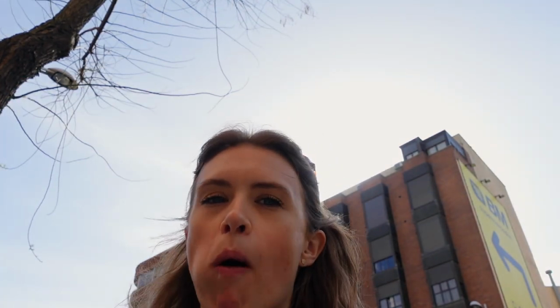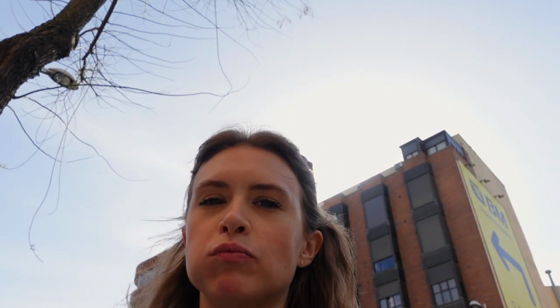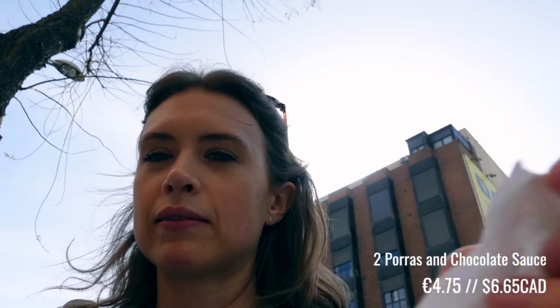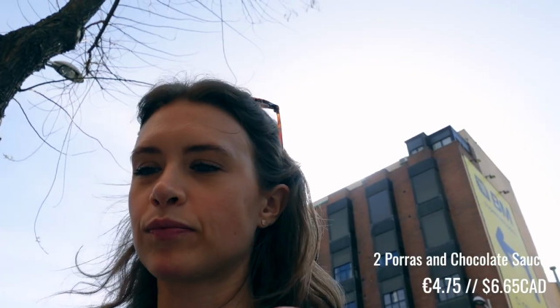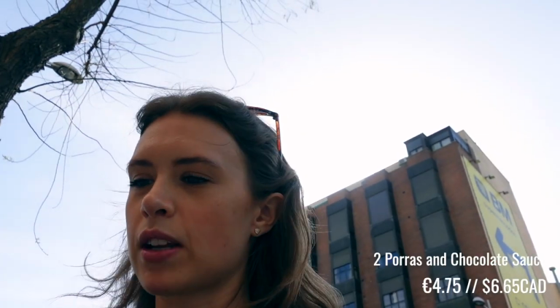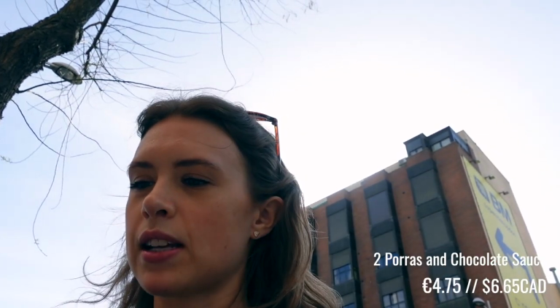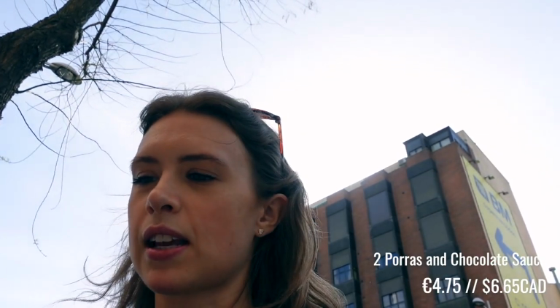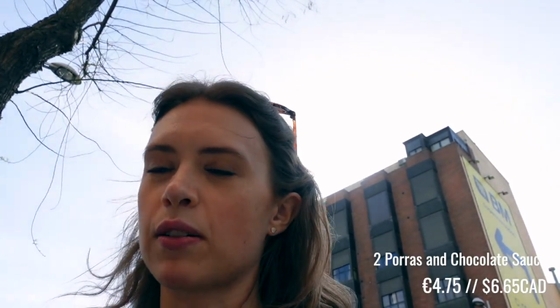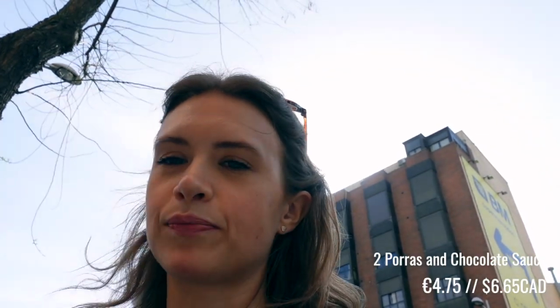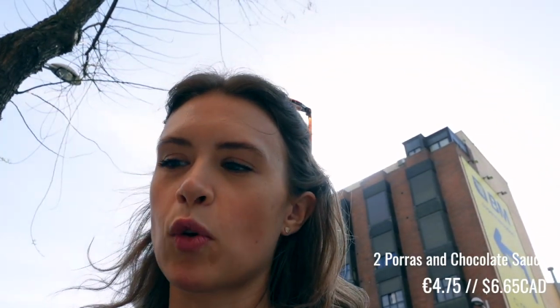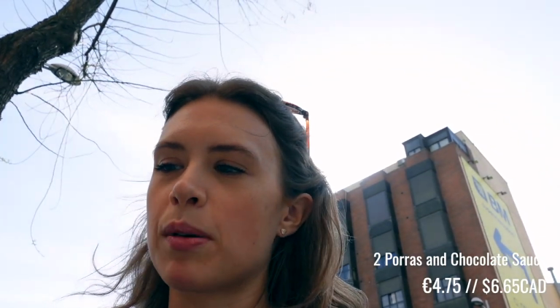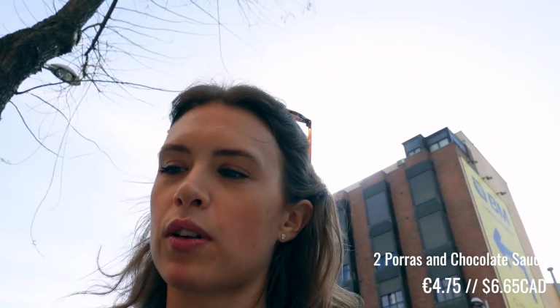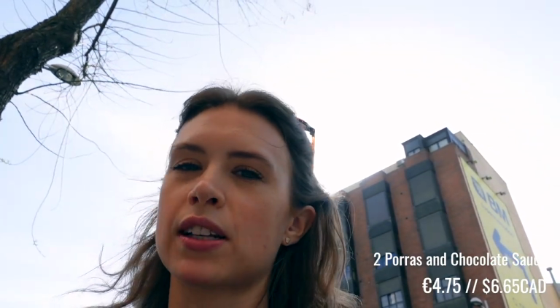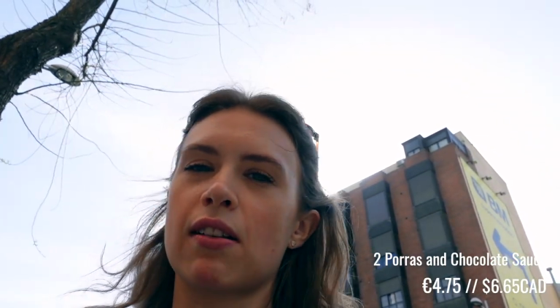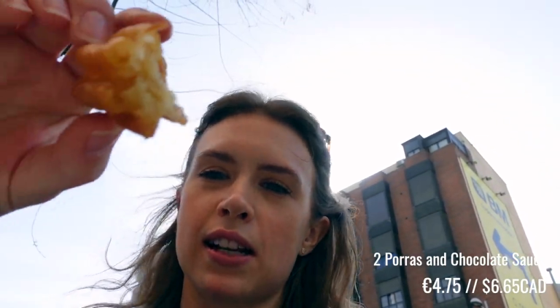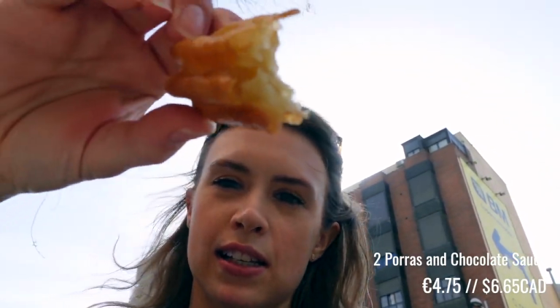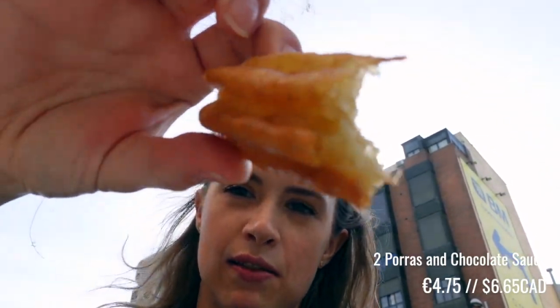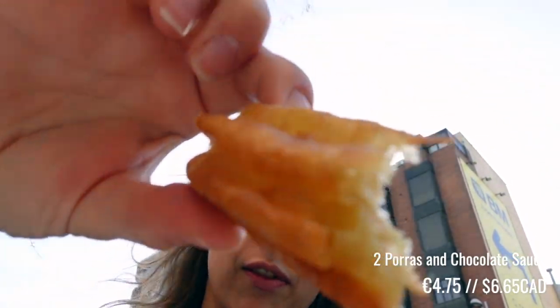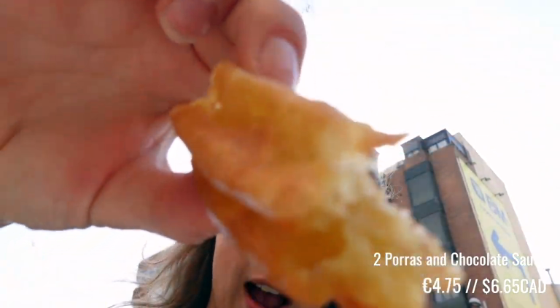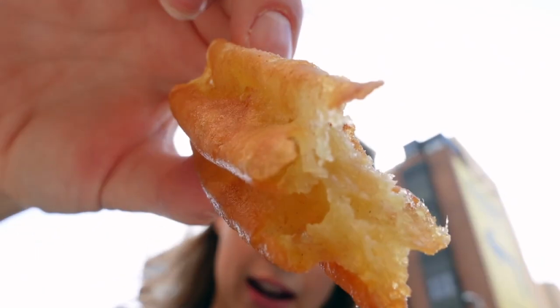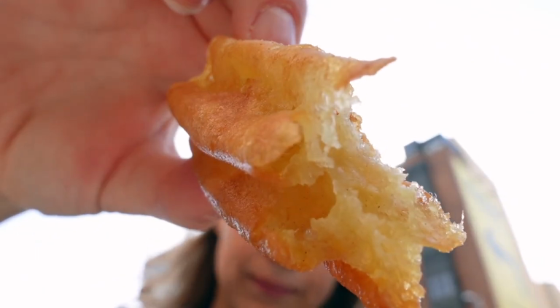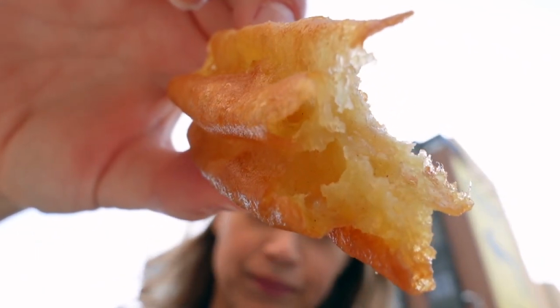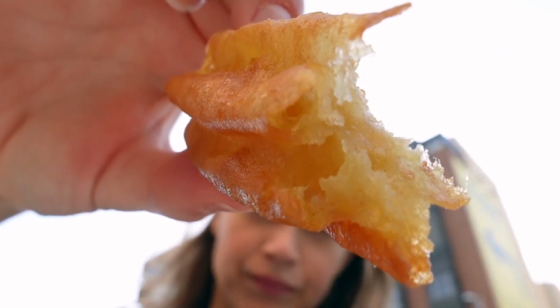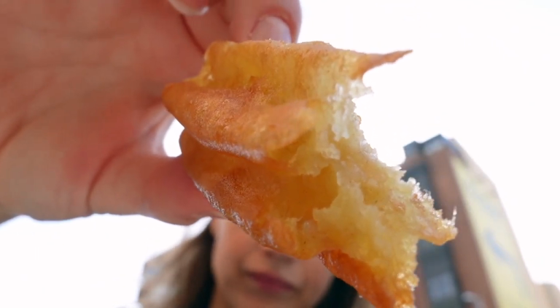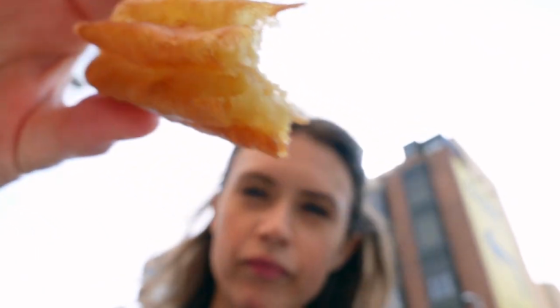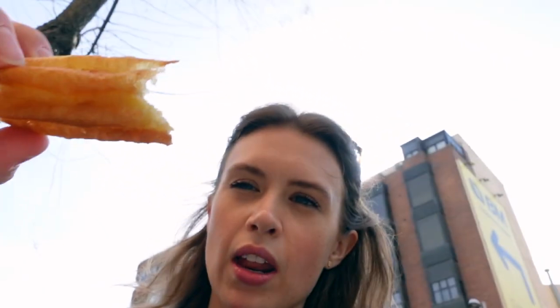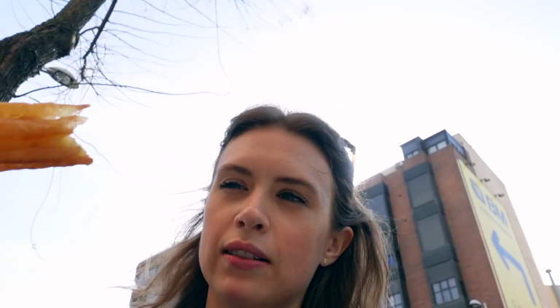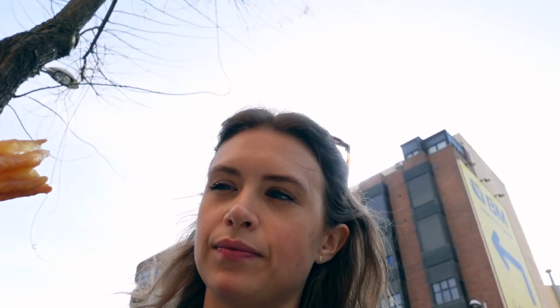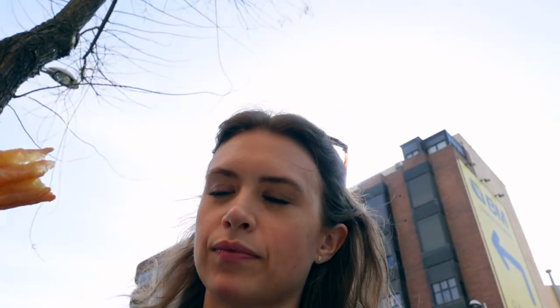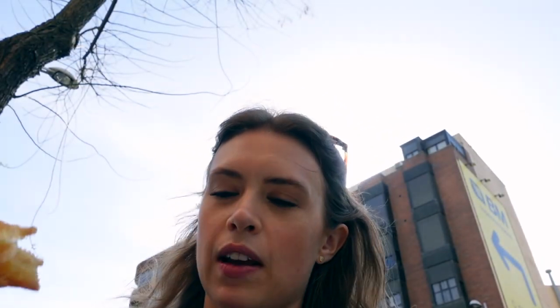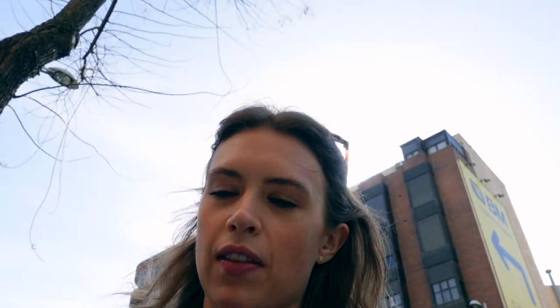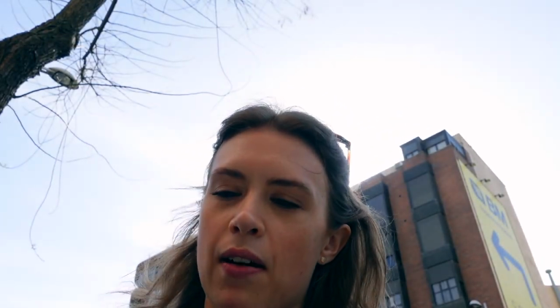It tastes like olipone because all it is is fried flour.